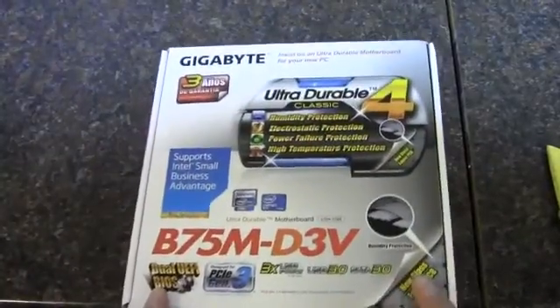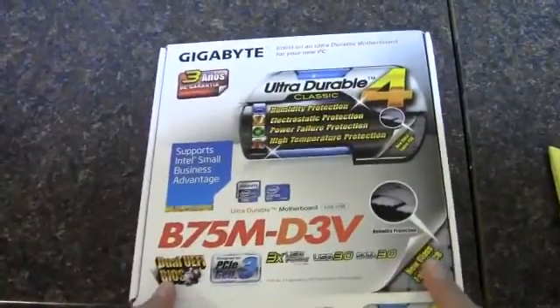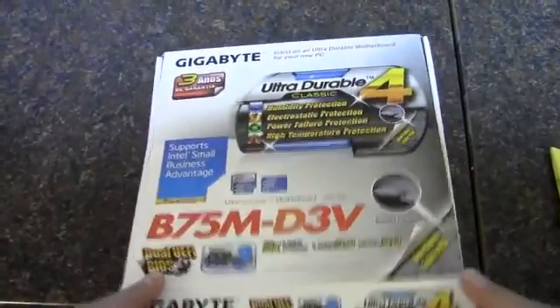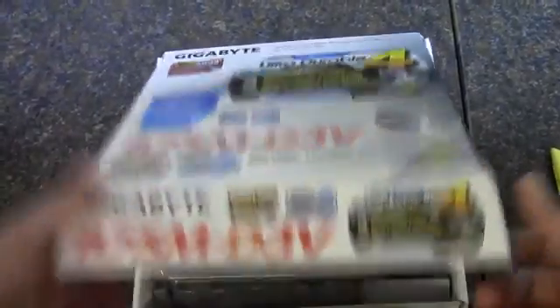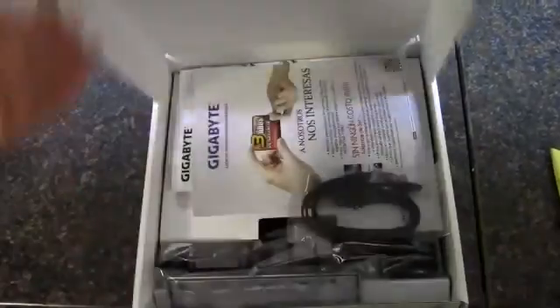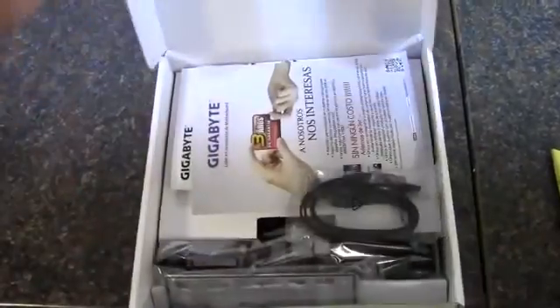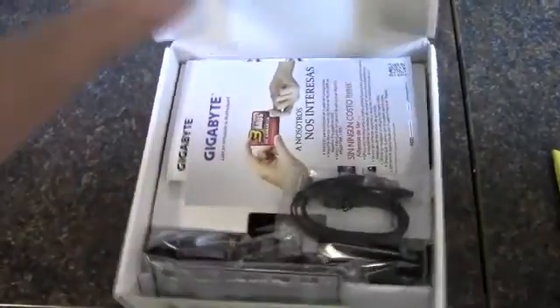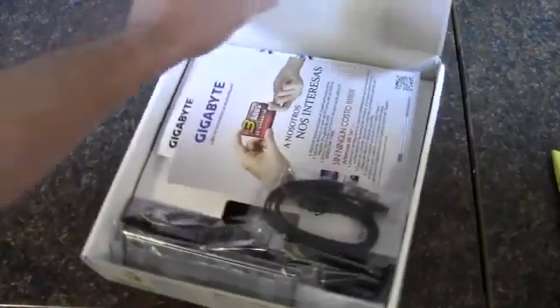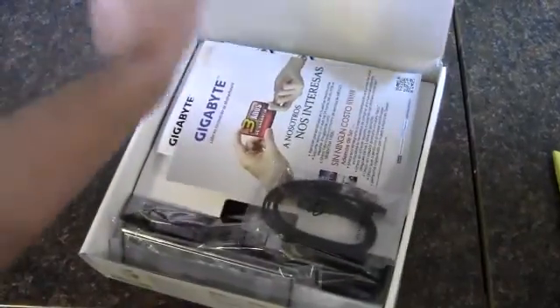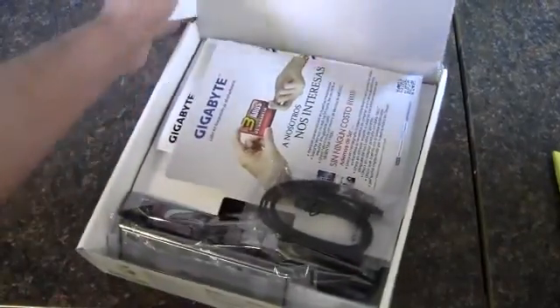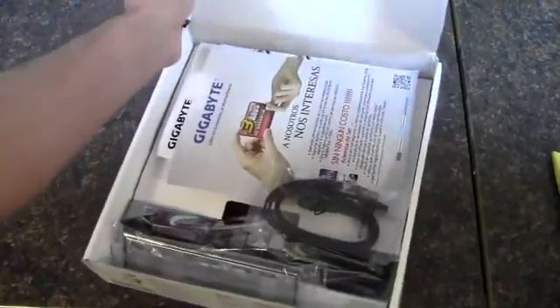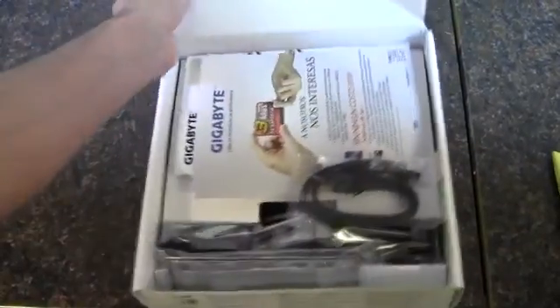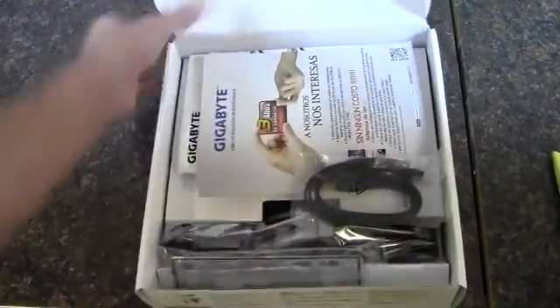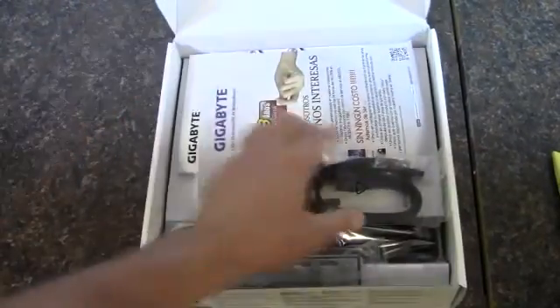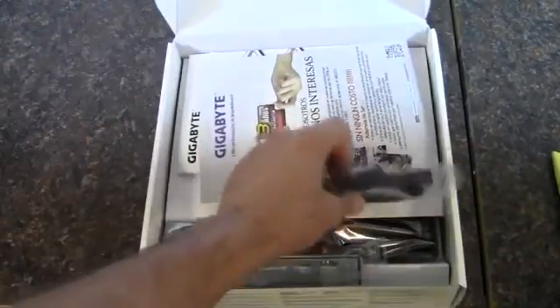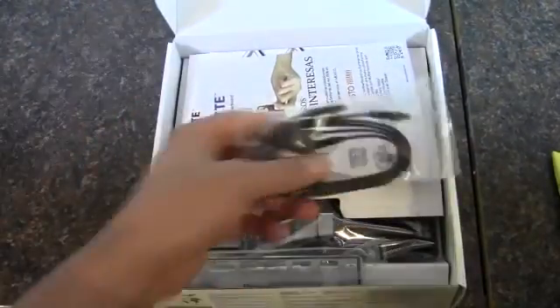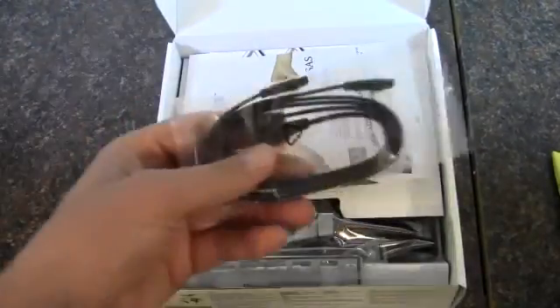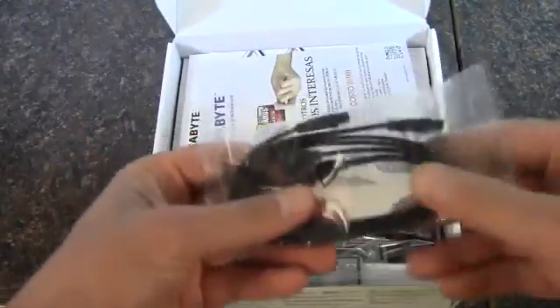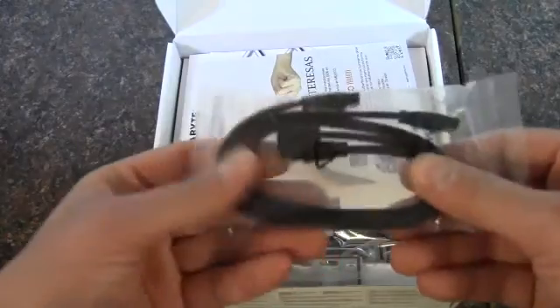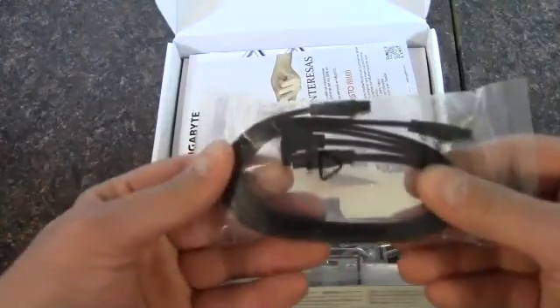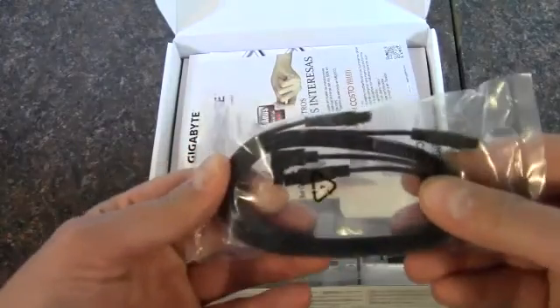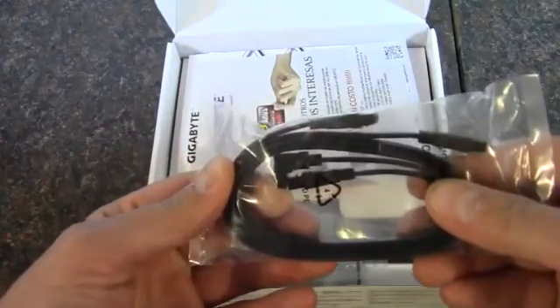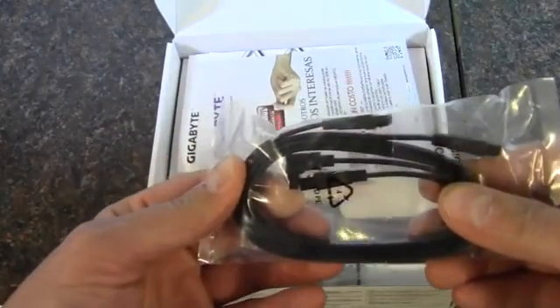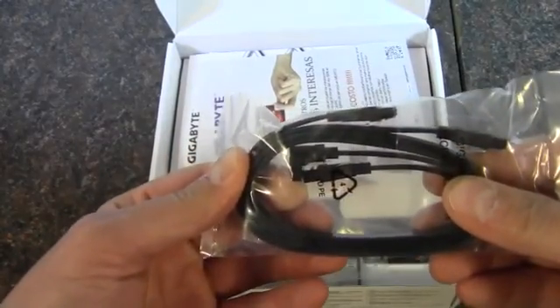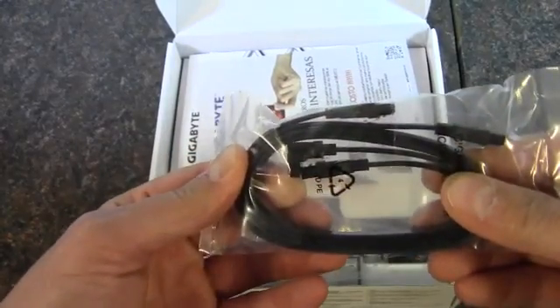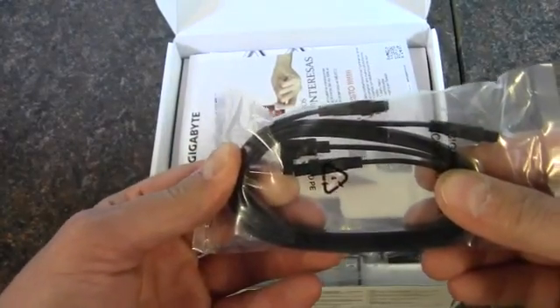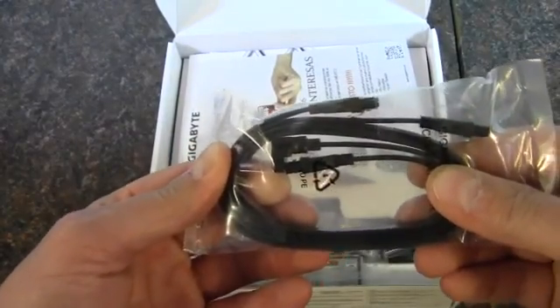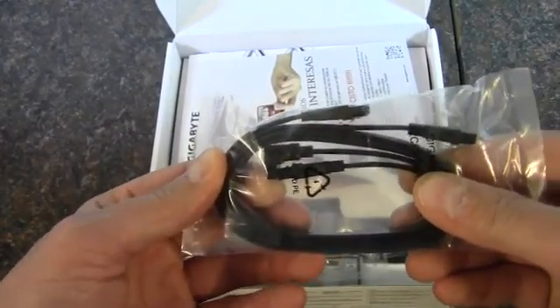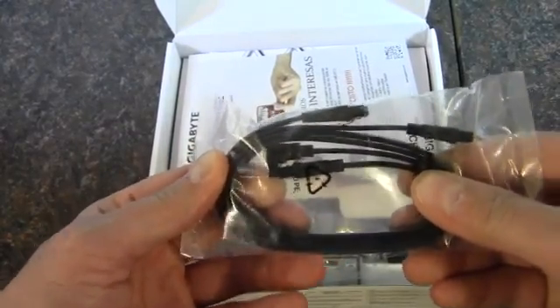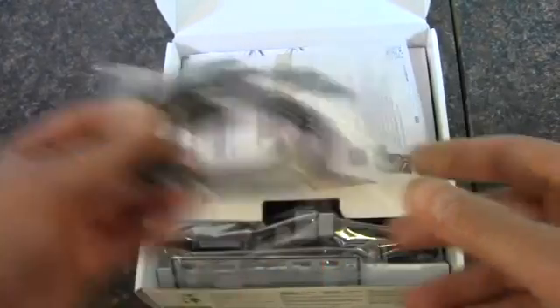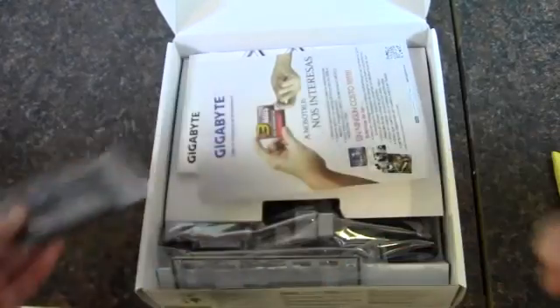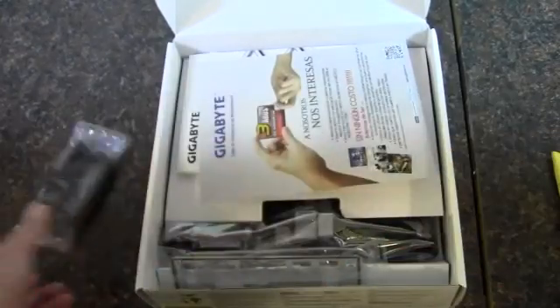Okay, let's pop this open. We've got some SATA cables — there's one right angle and one straight.